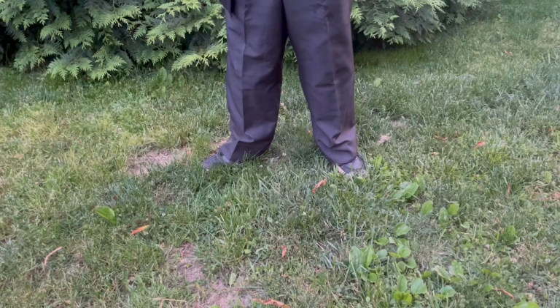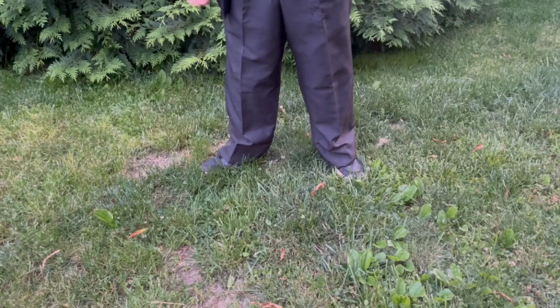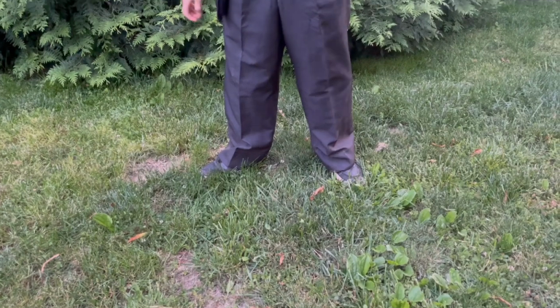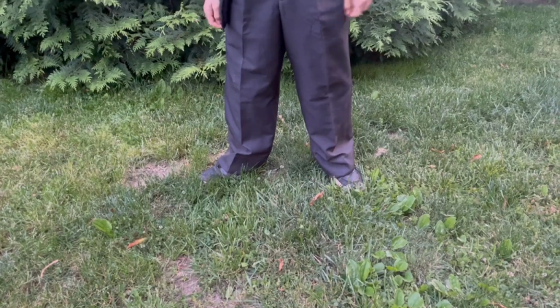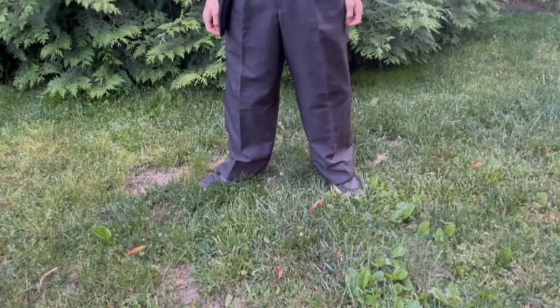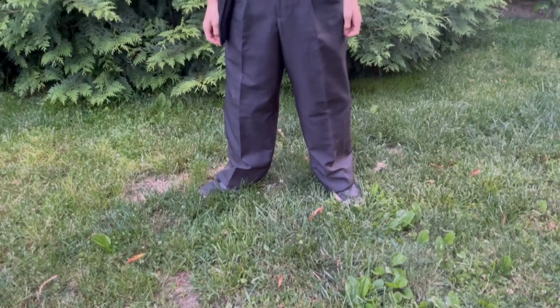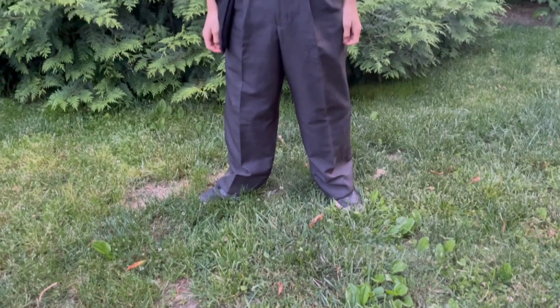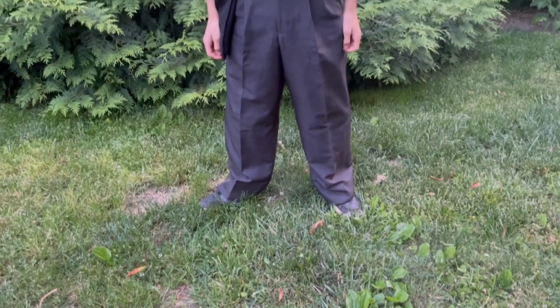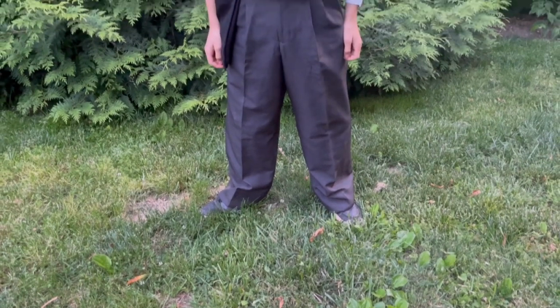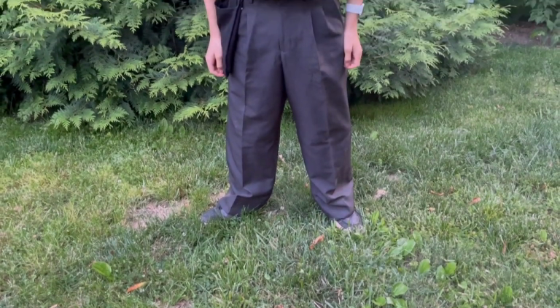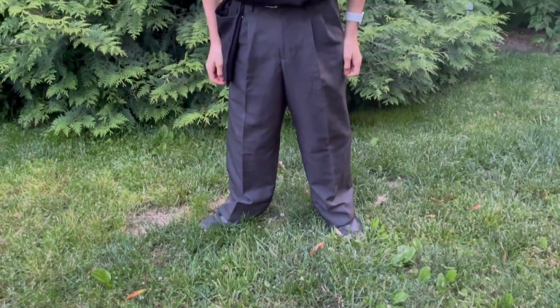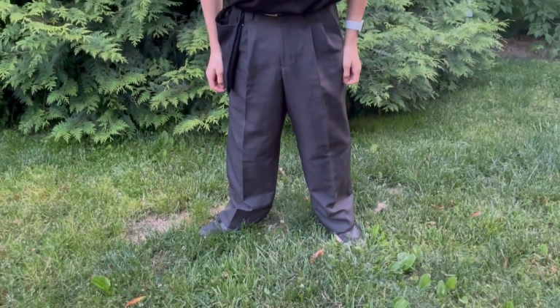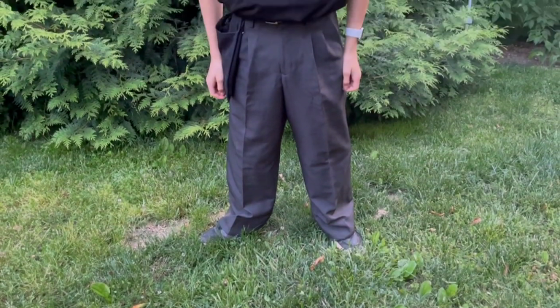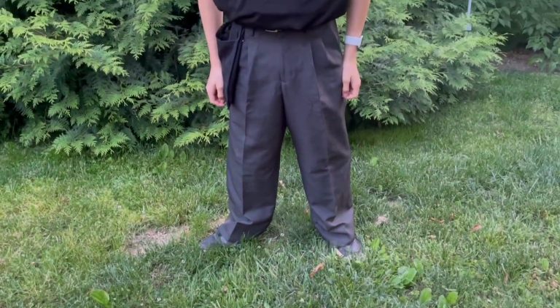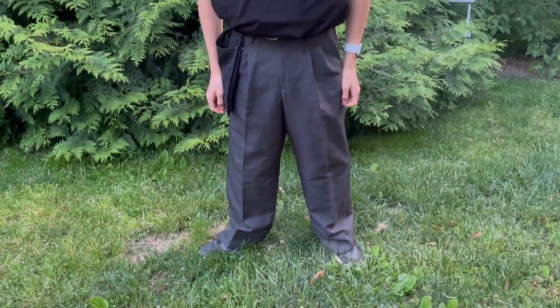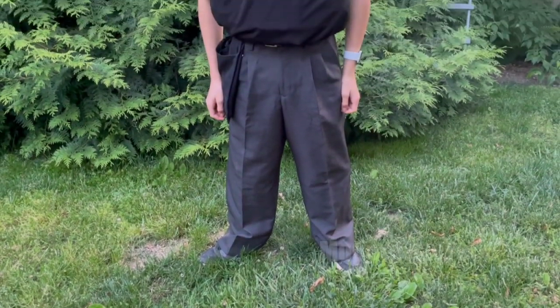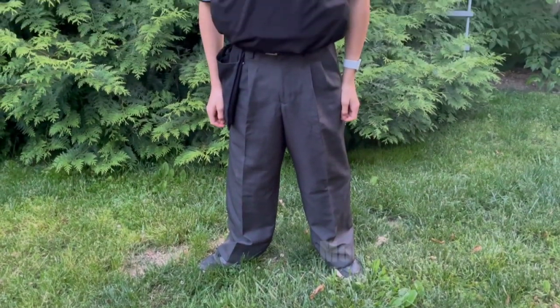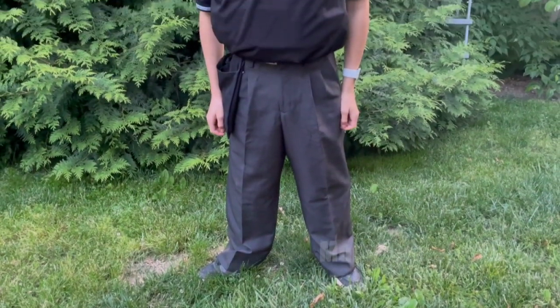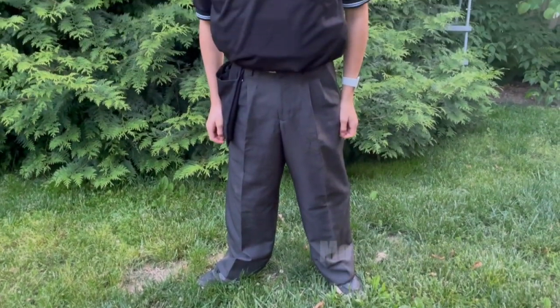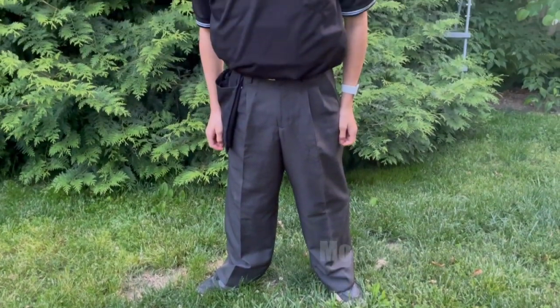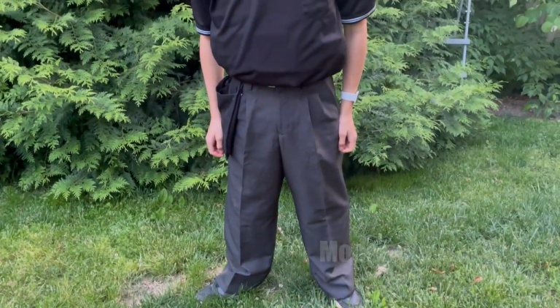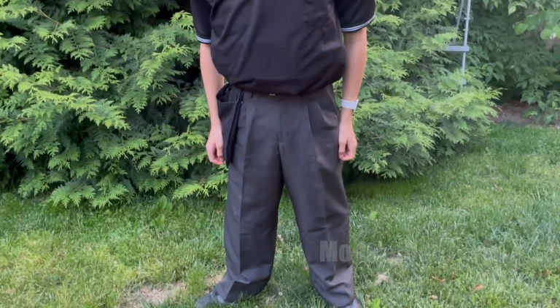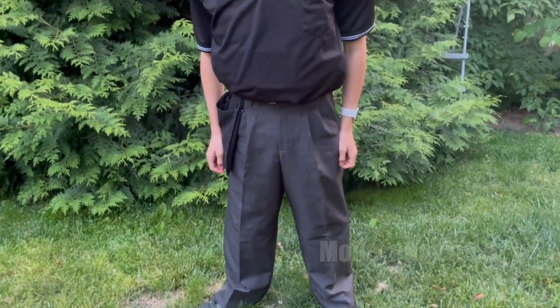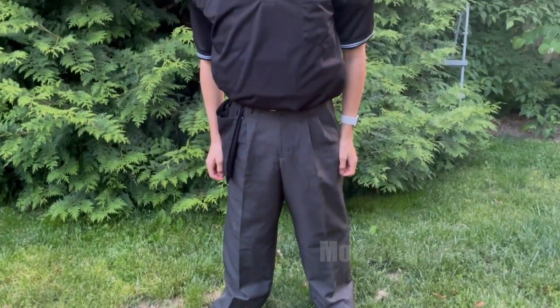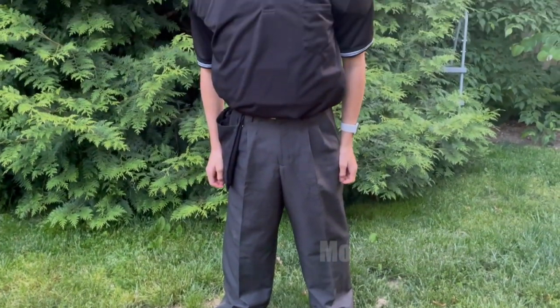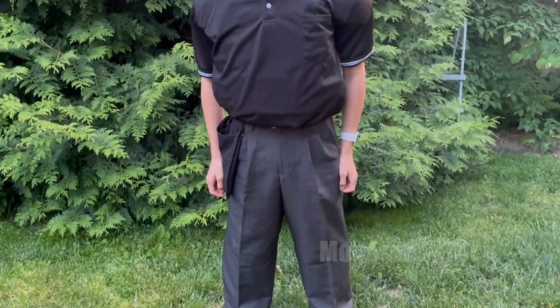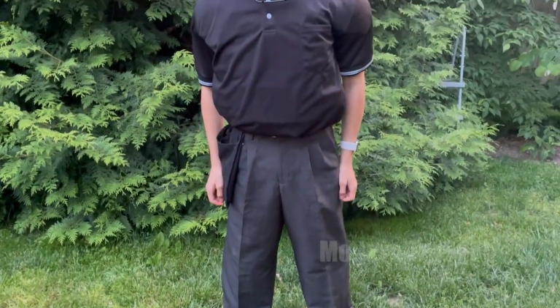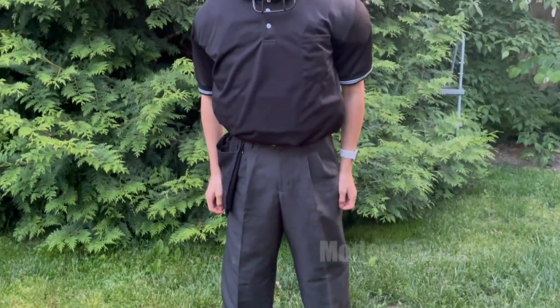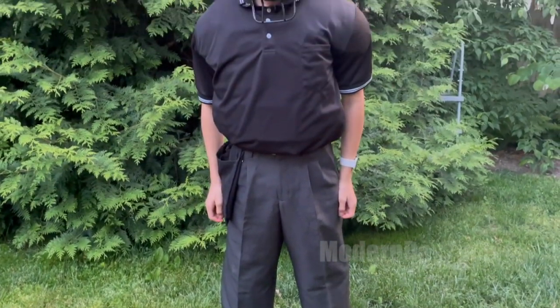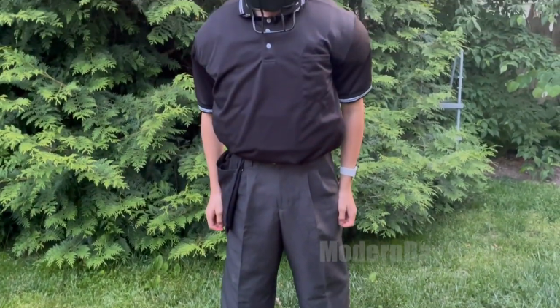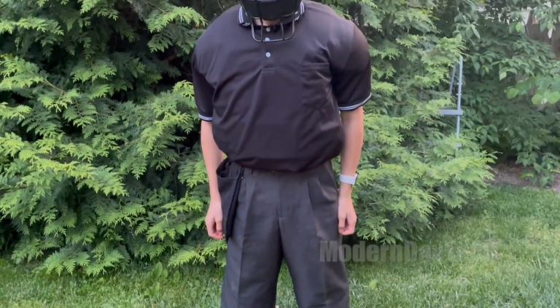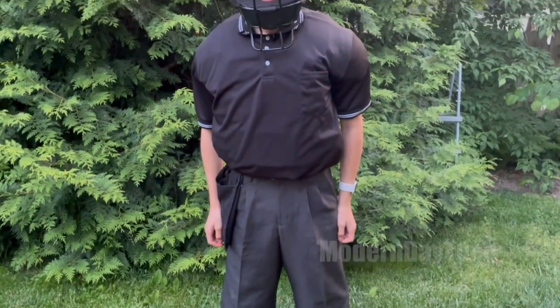Hey guys, Stacey here with Modern Day Tech. I want to tell you a little bit about this fantastic umpire gear.